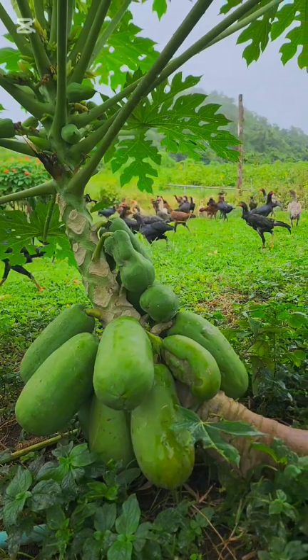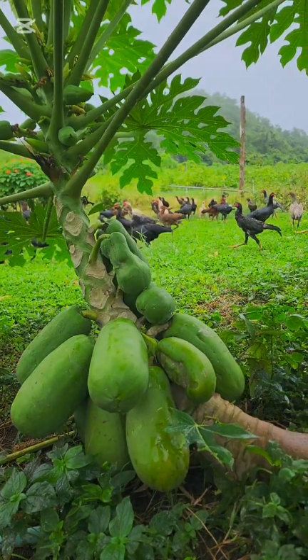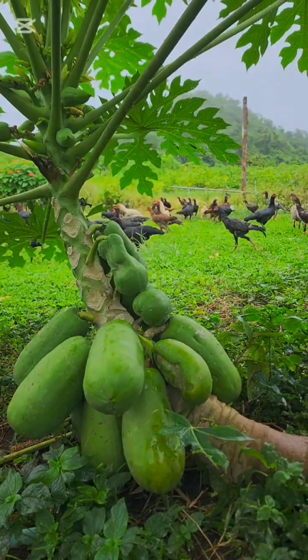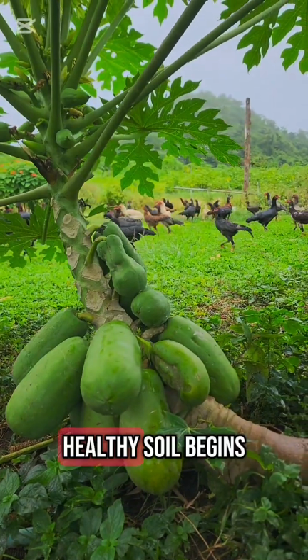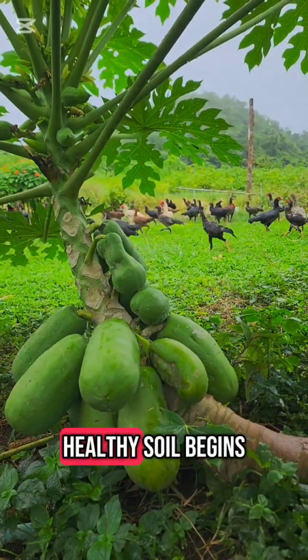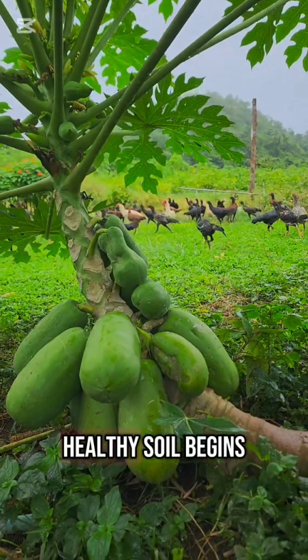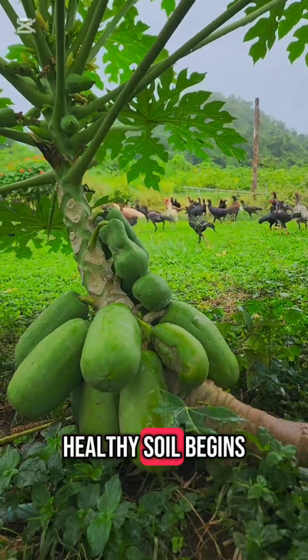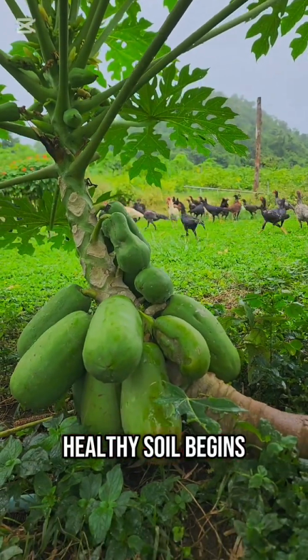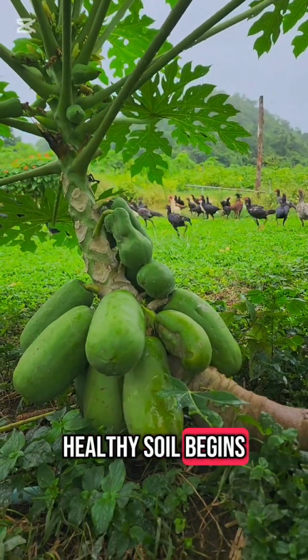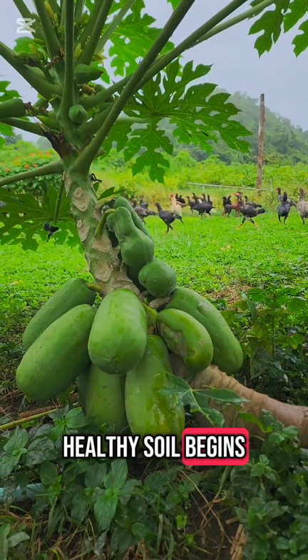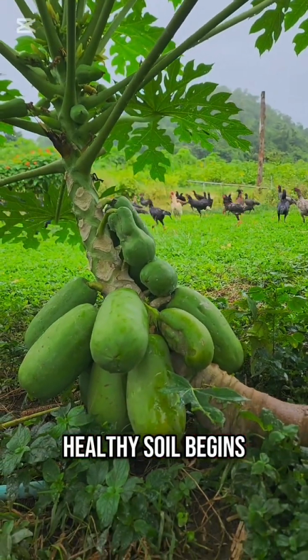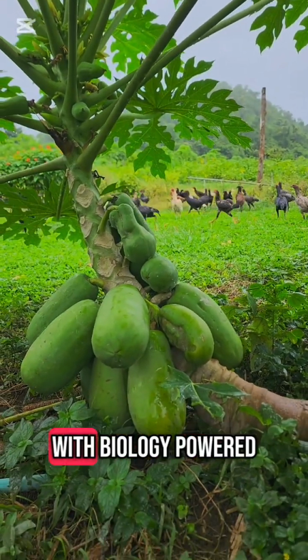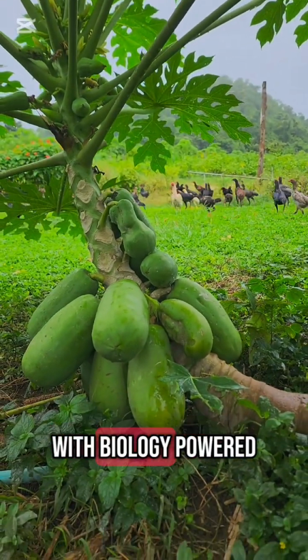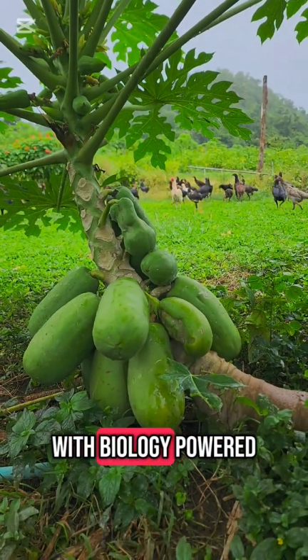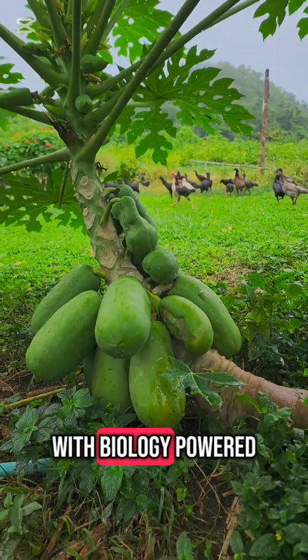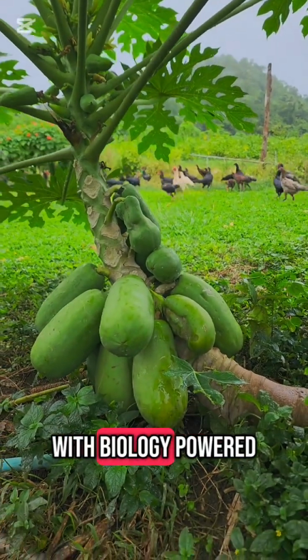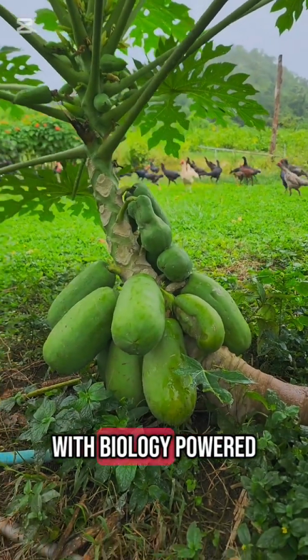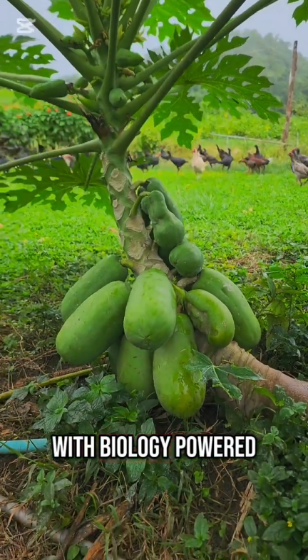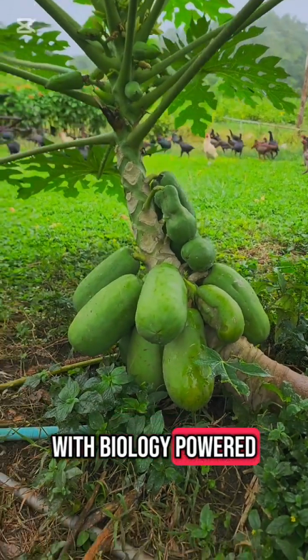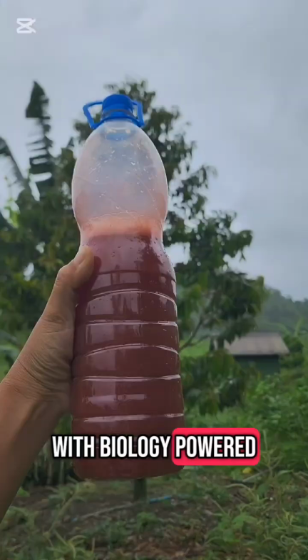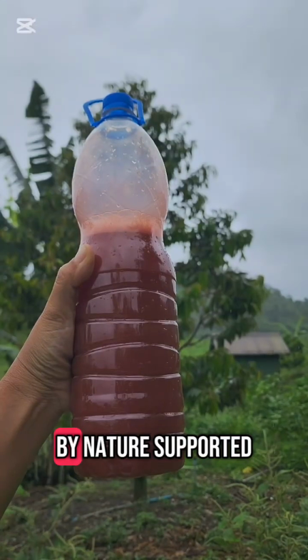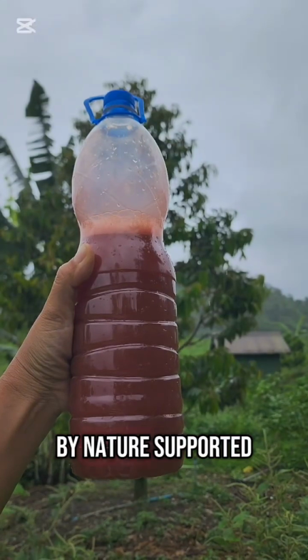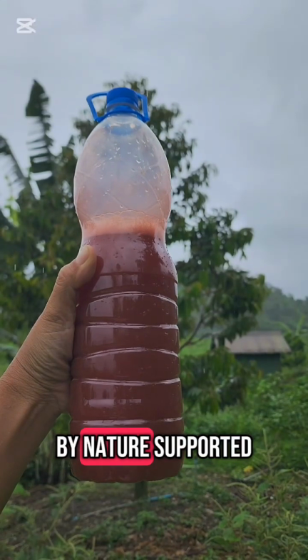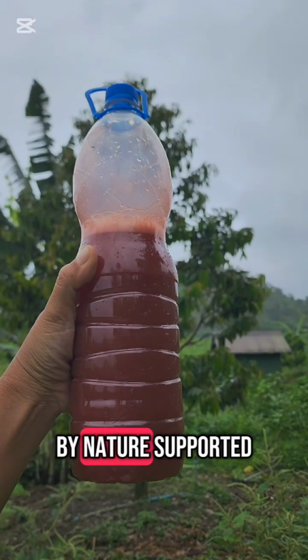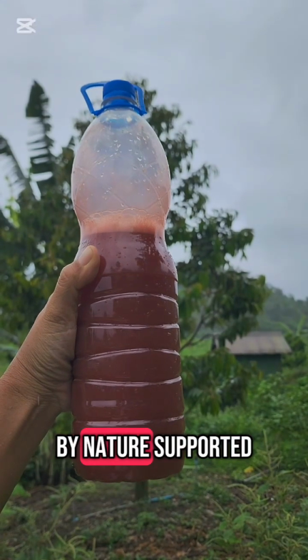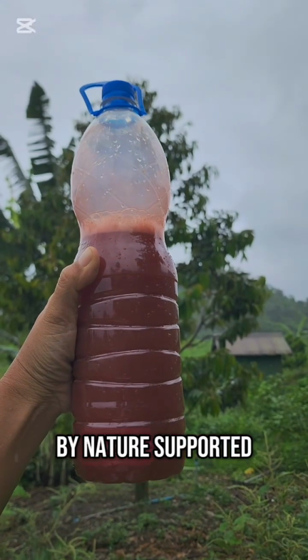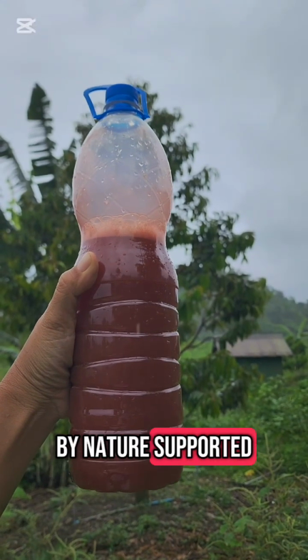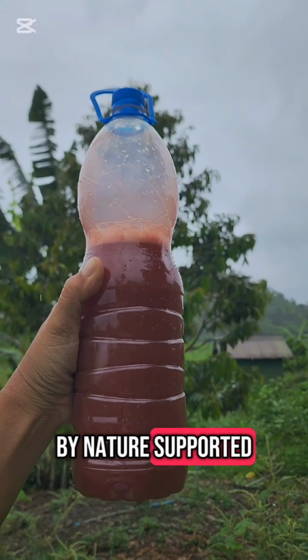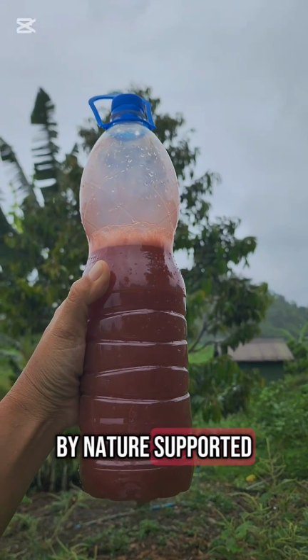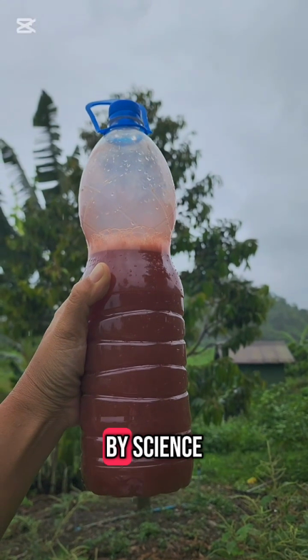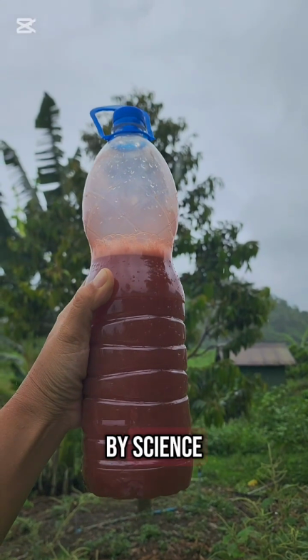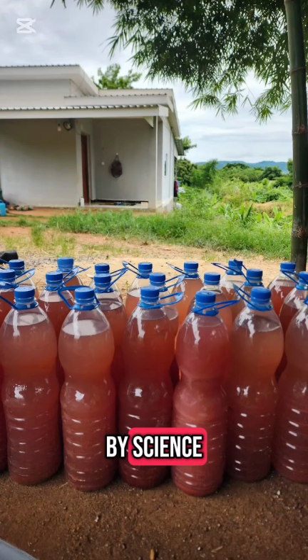Healthy soil begins with biology, powered by nature, supported by science.